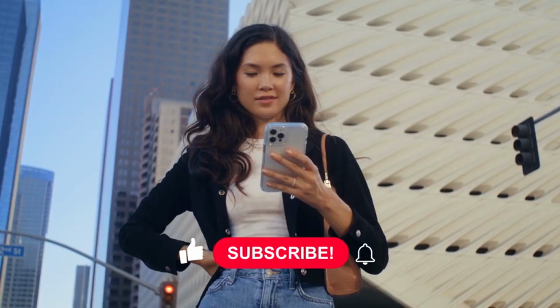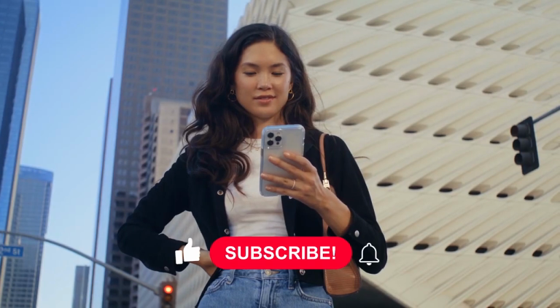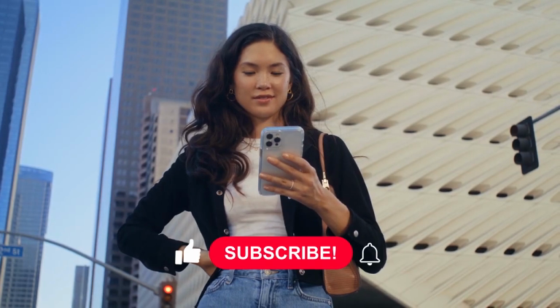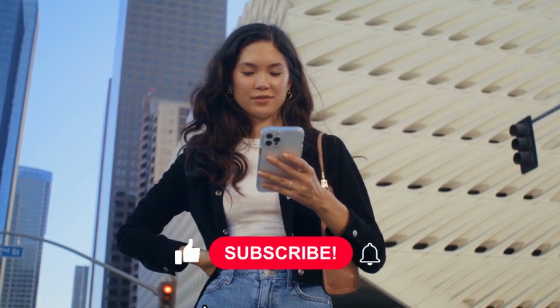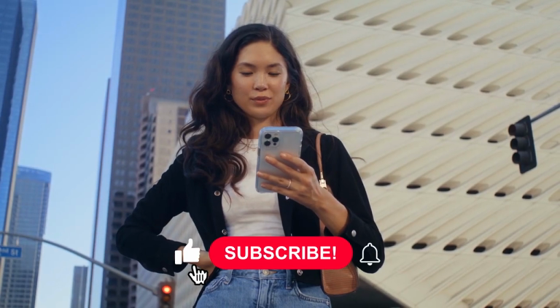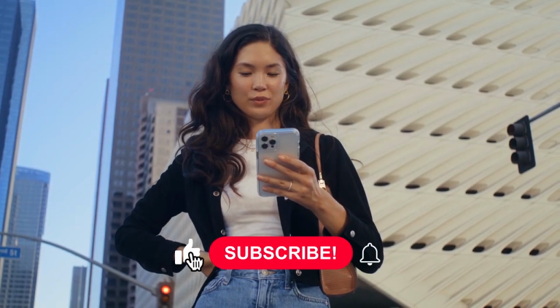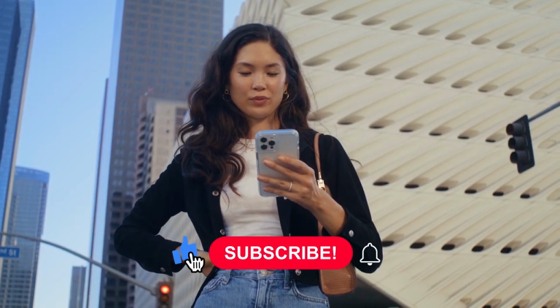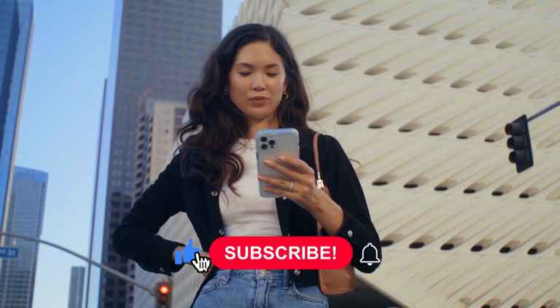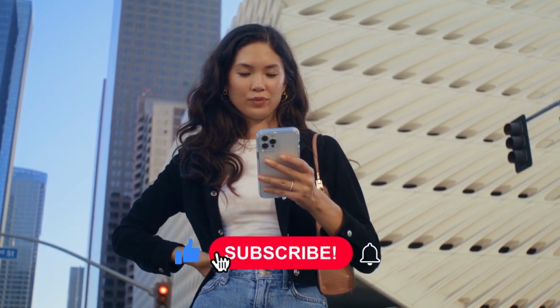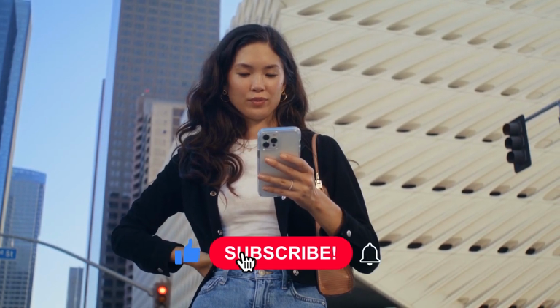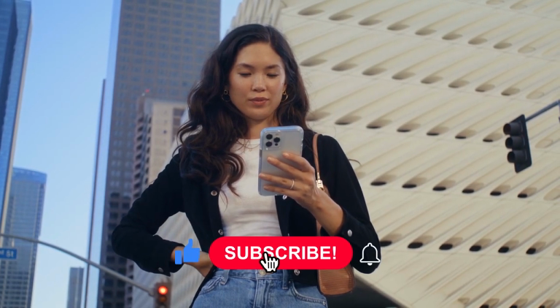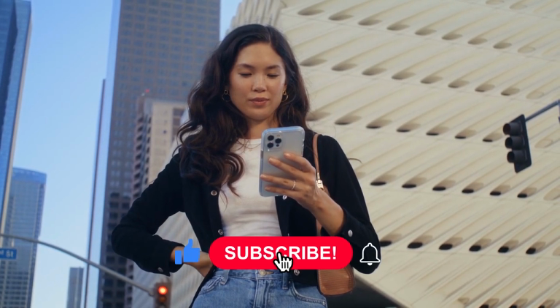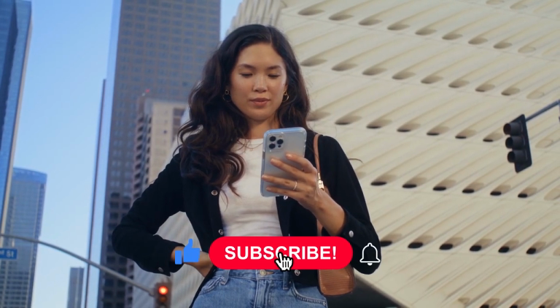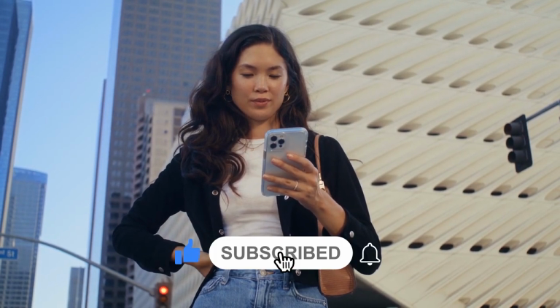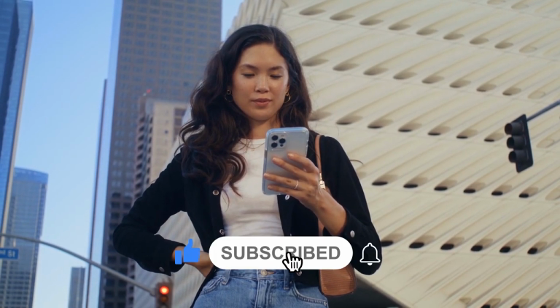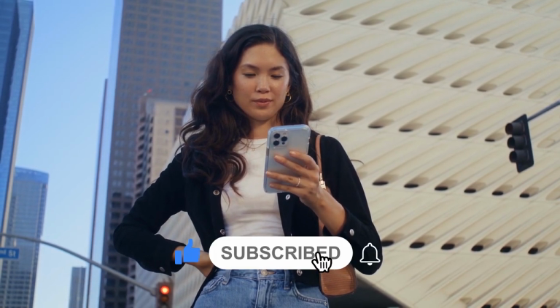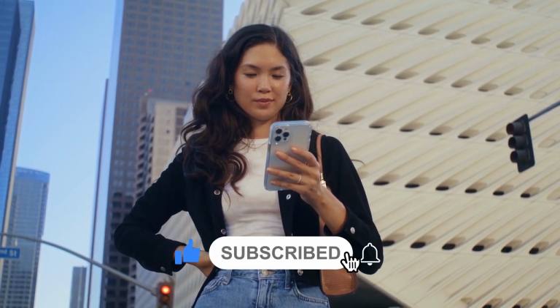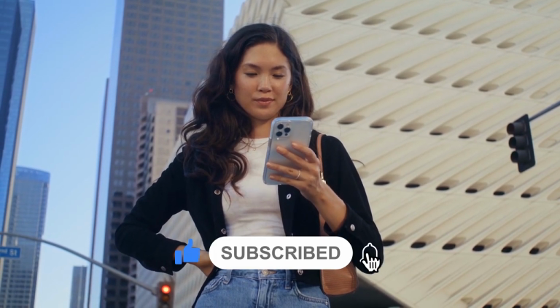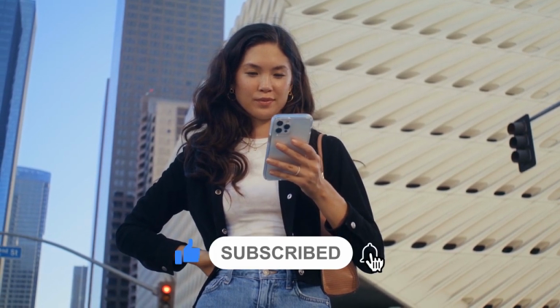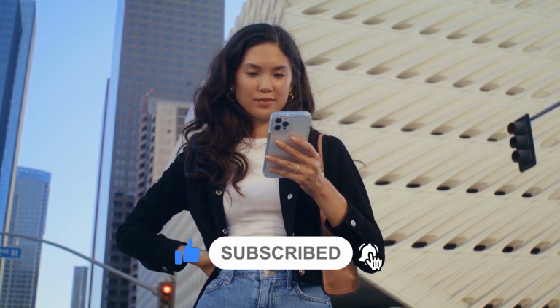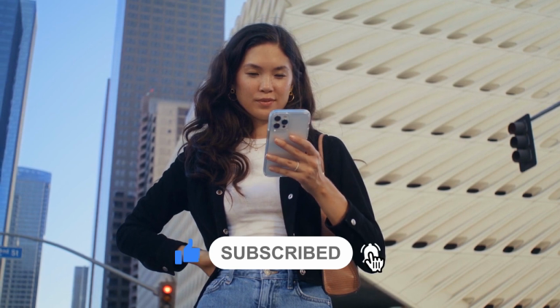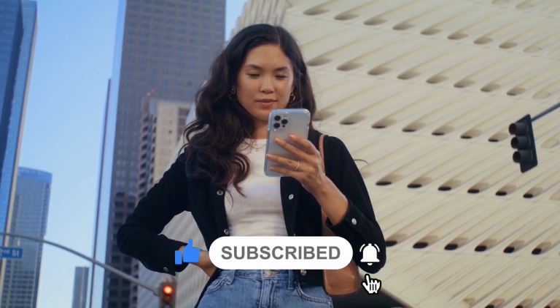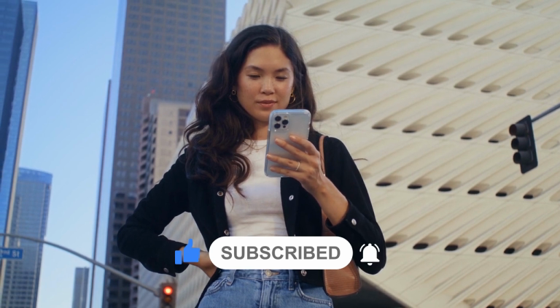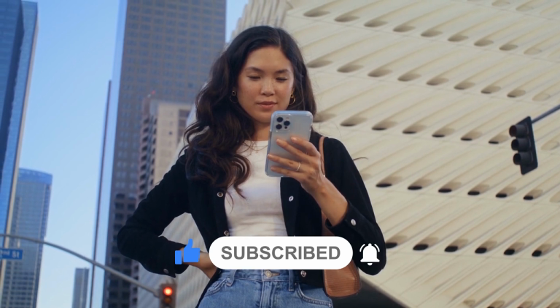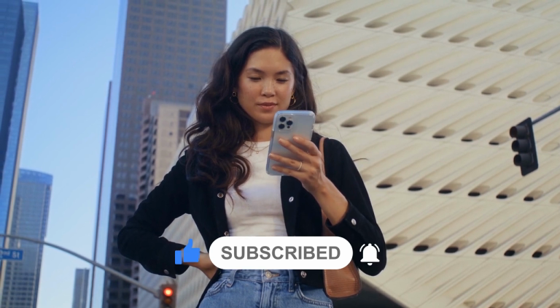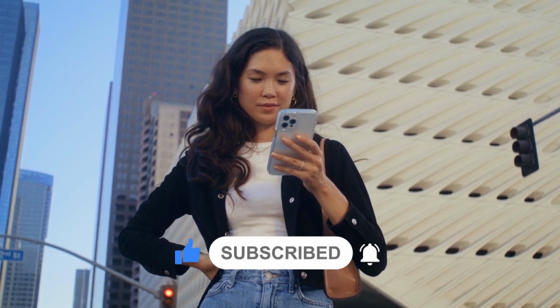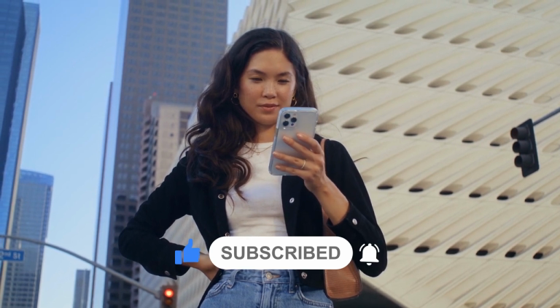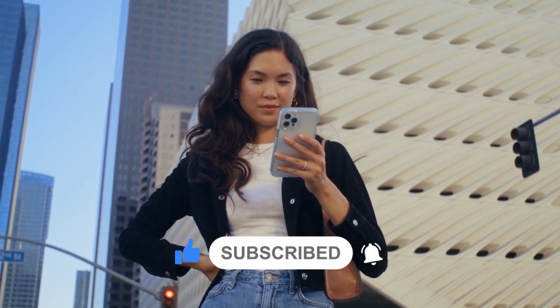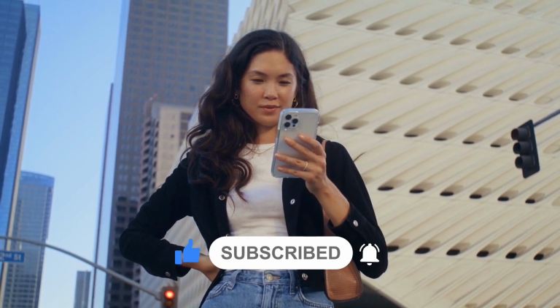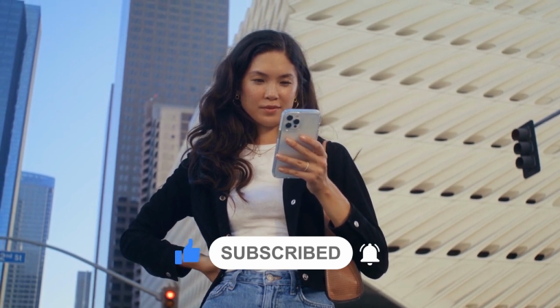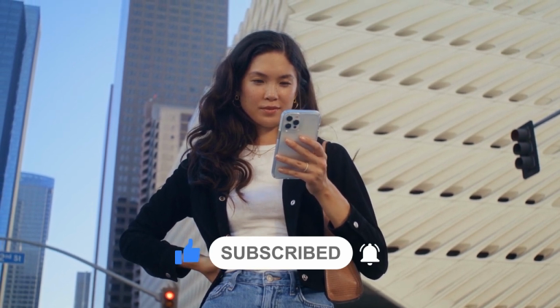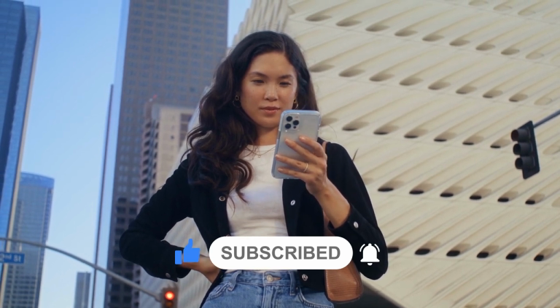Before continuing, be sure to smash that like button and subscribe to never miss out on any of our videos.